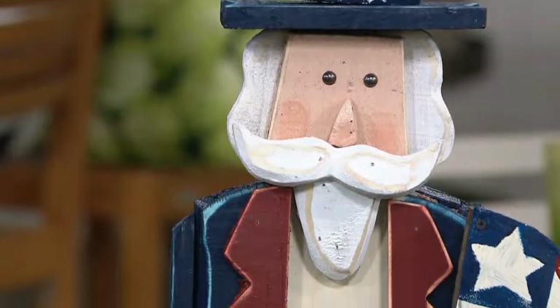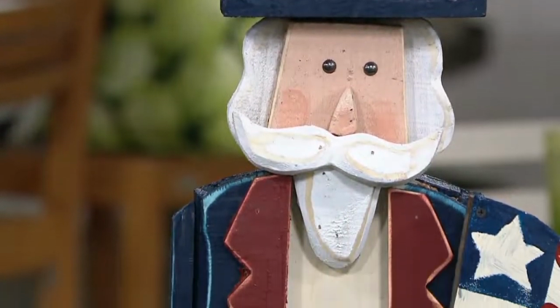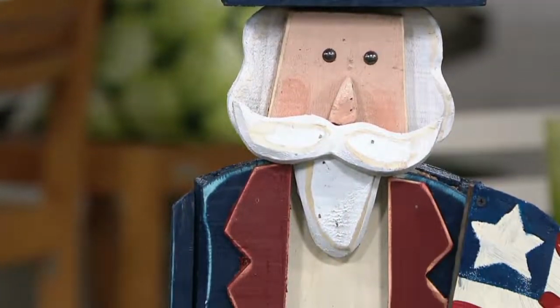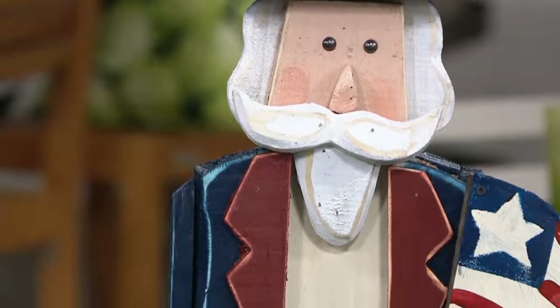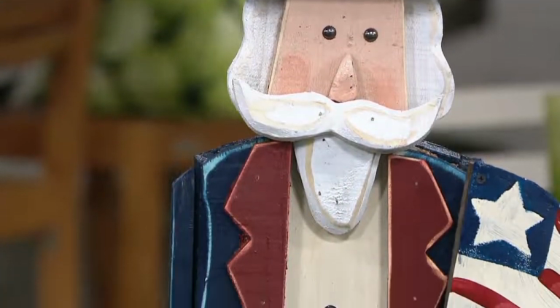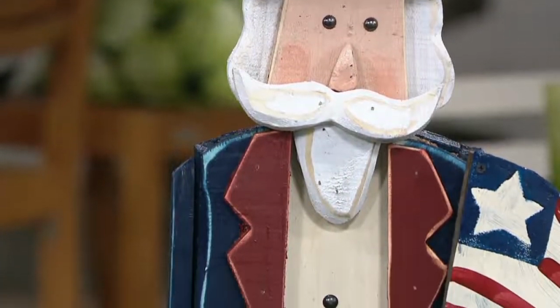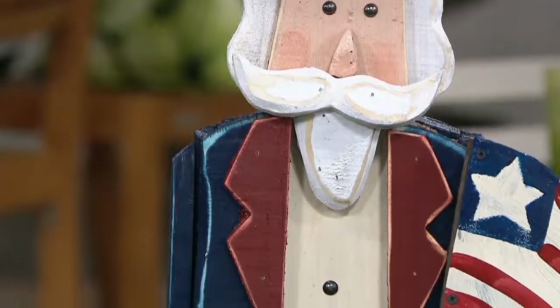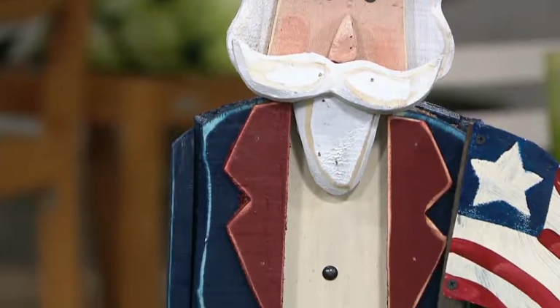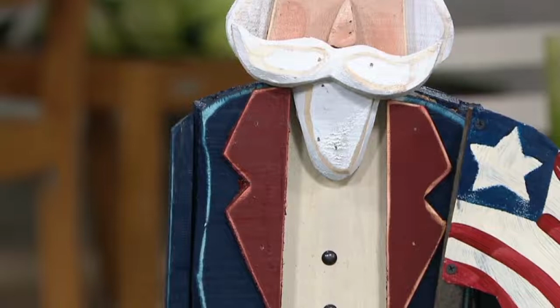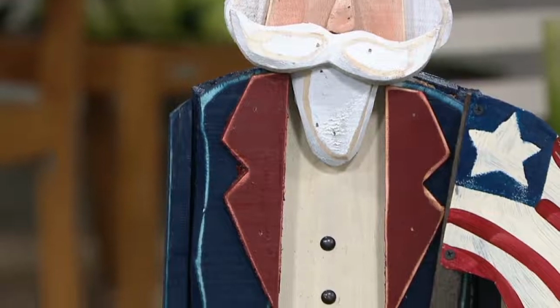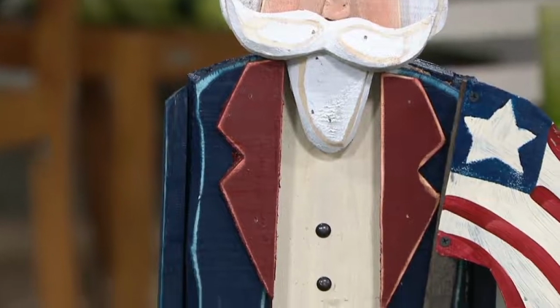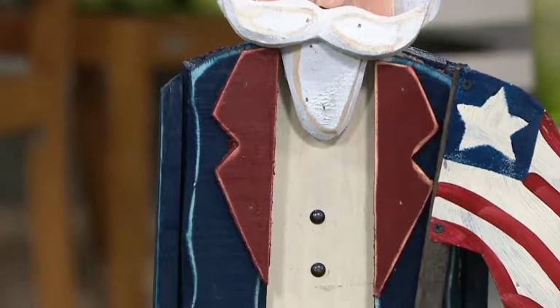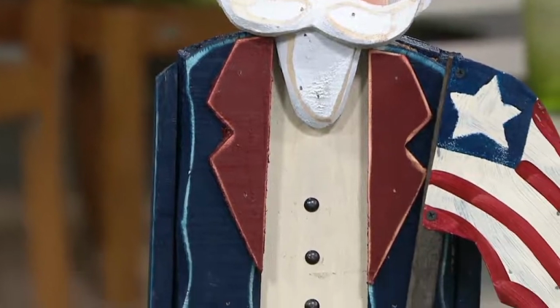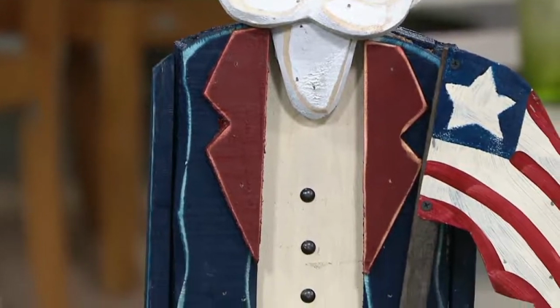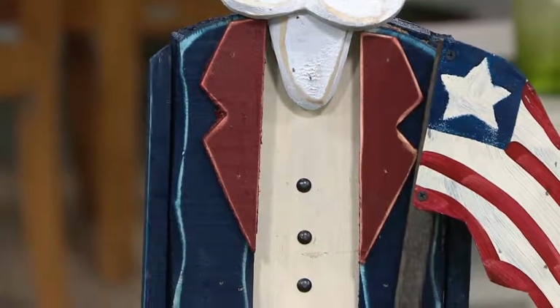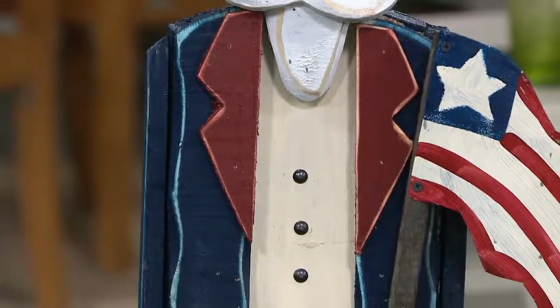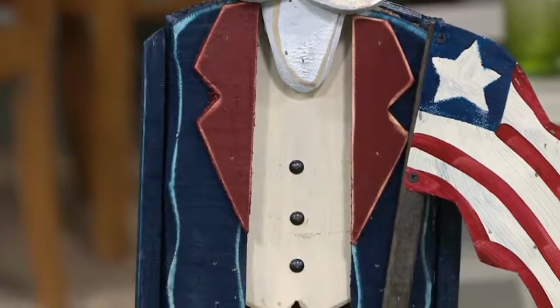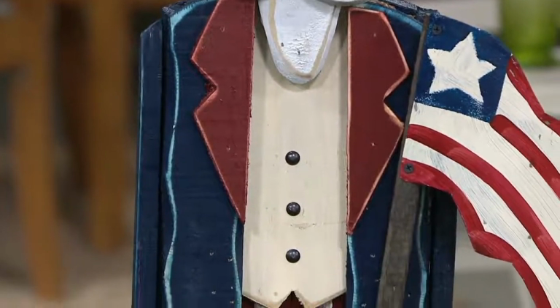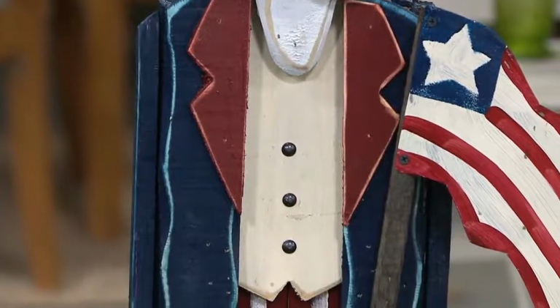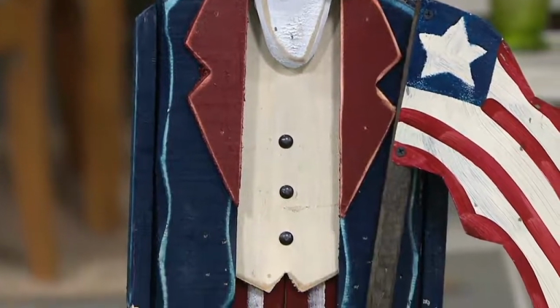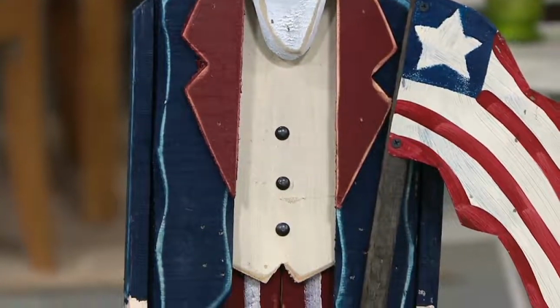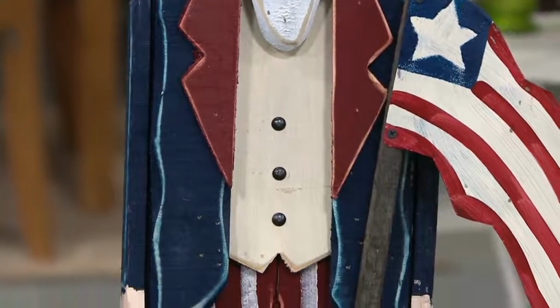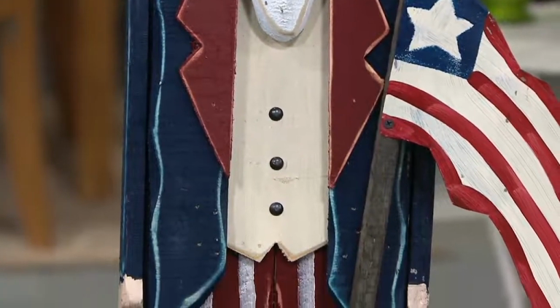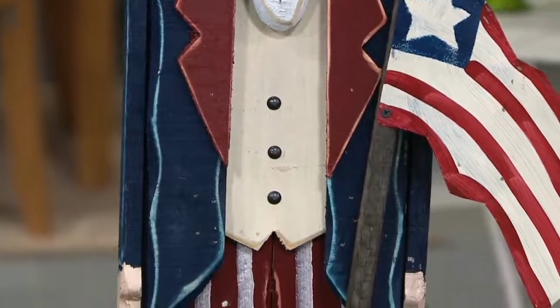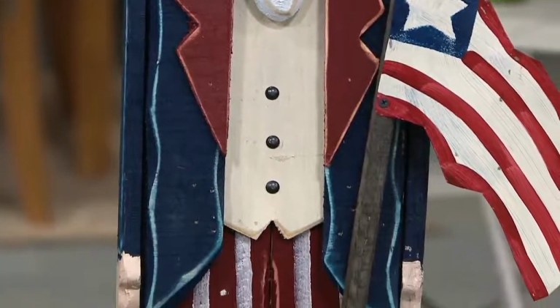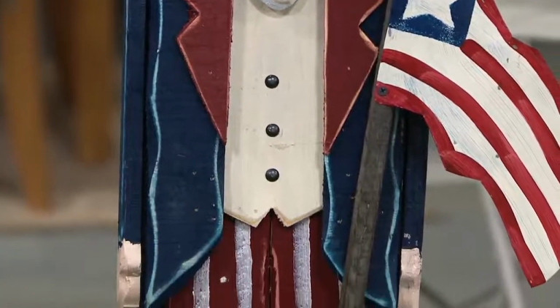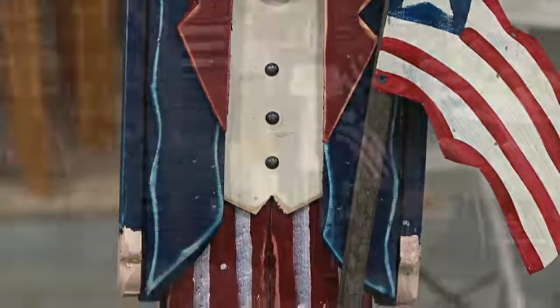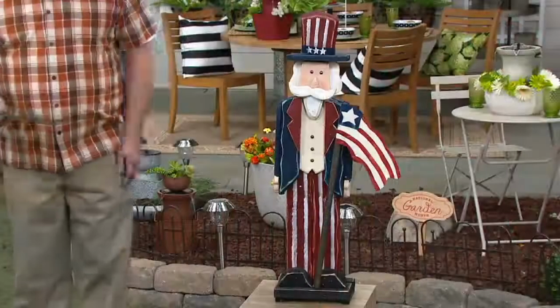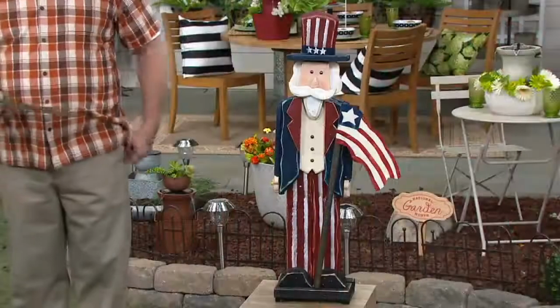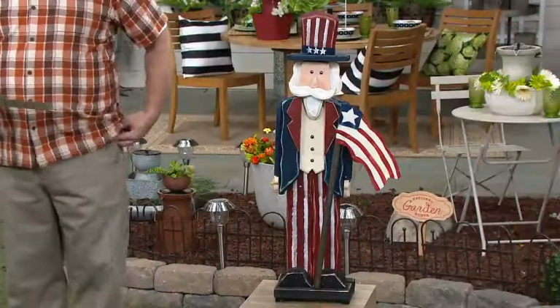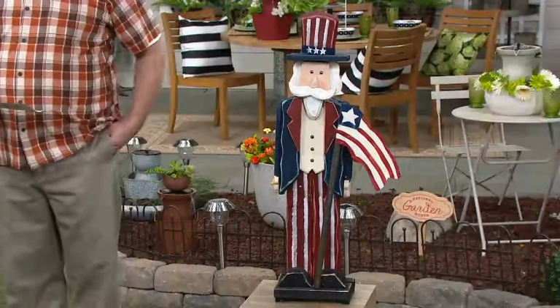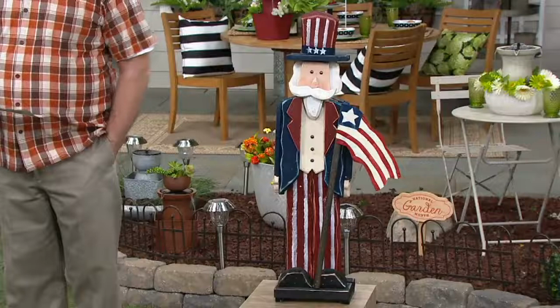This is our Plow and Hearth wooden Uncle Sam decoration. A generous height — 38.5 inches. We've got him on a little pedestal here, but he's a nice tall fella.